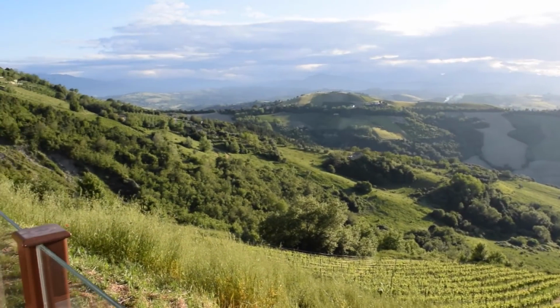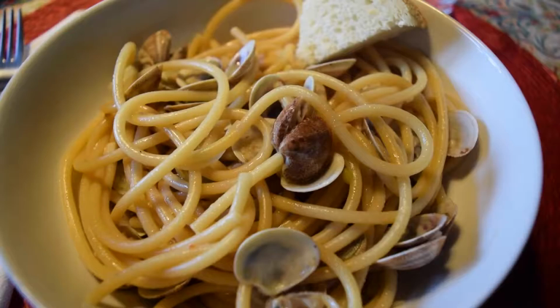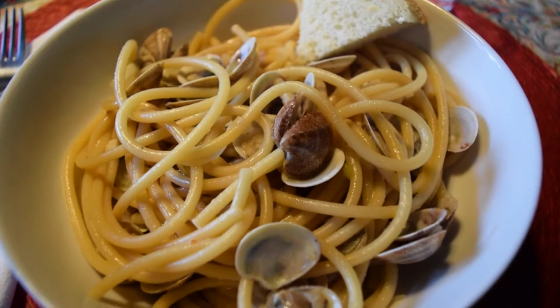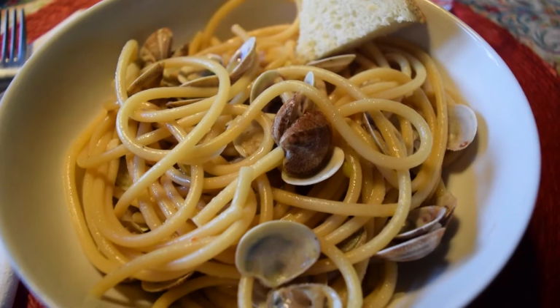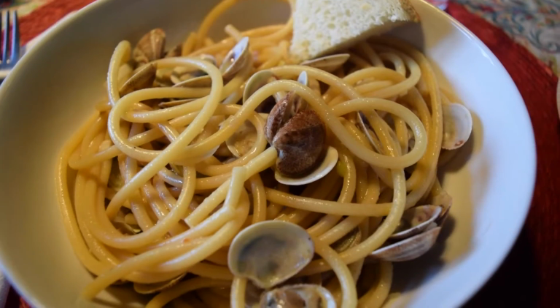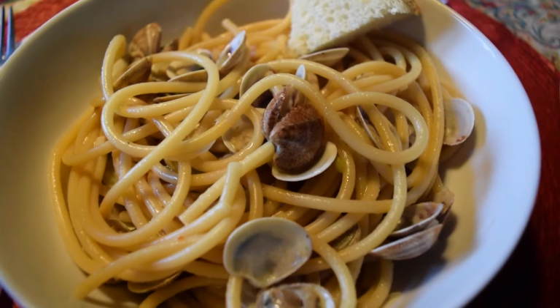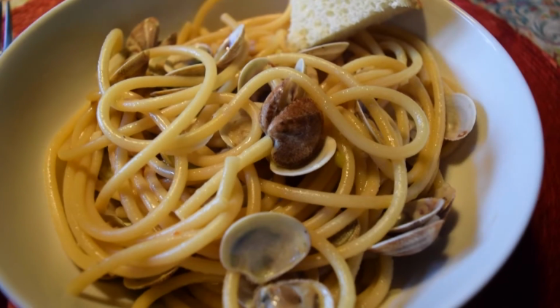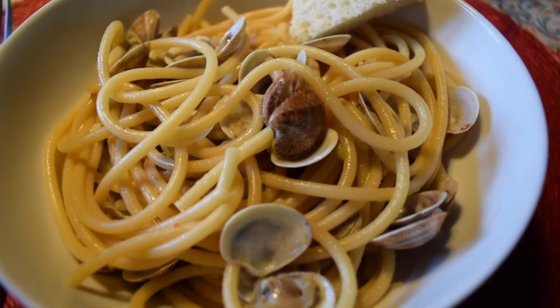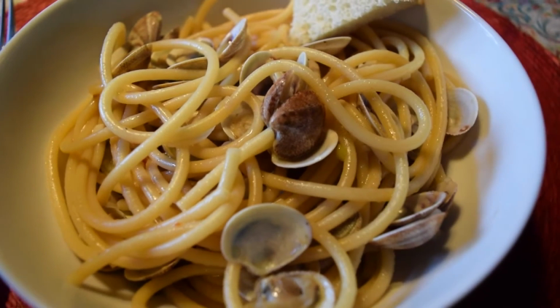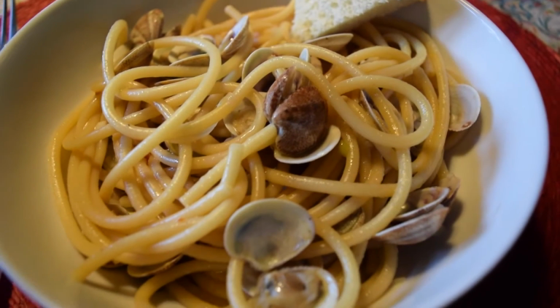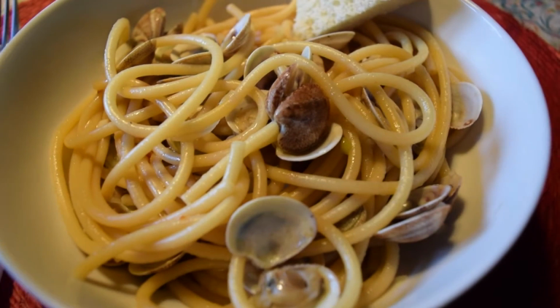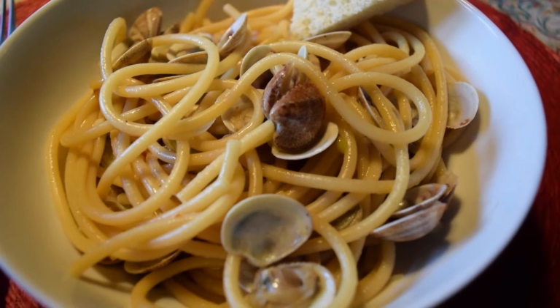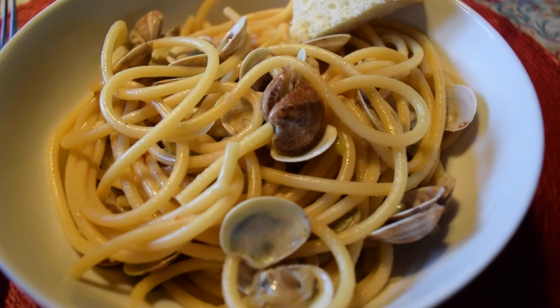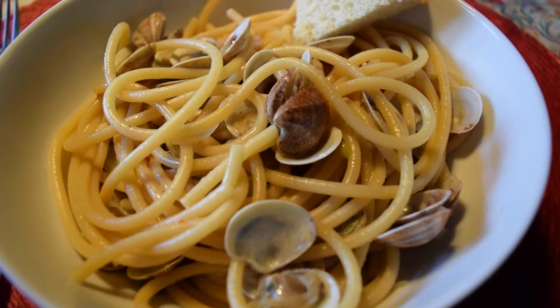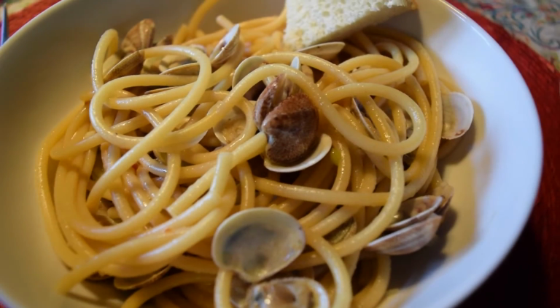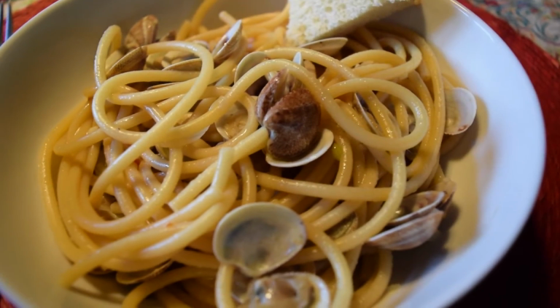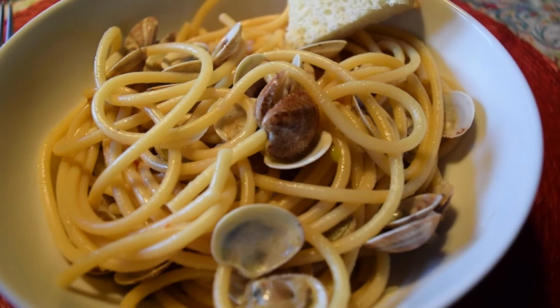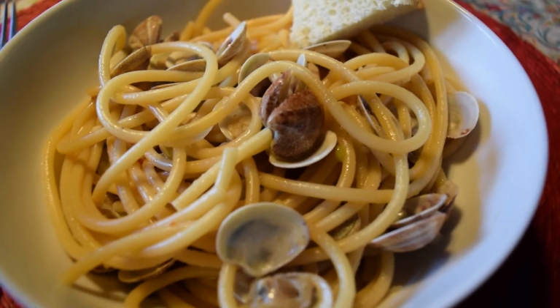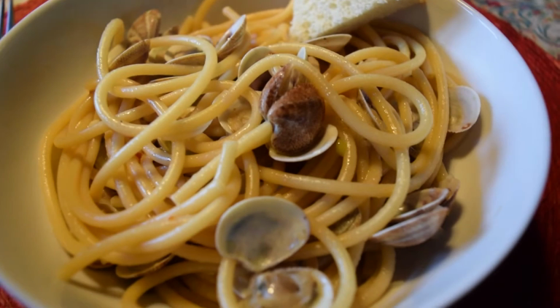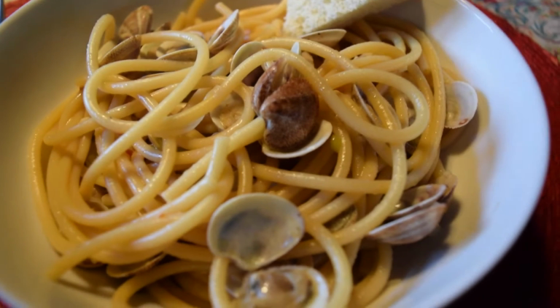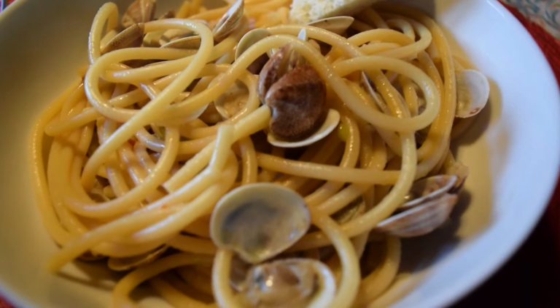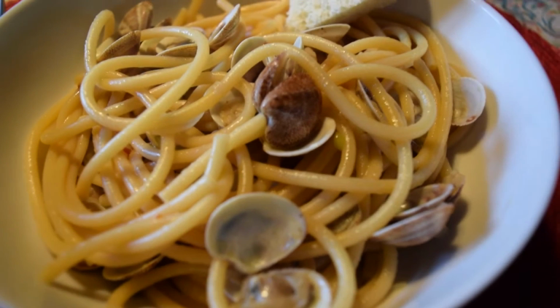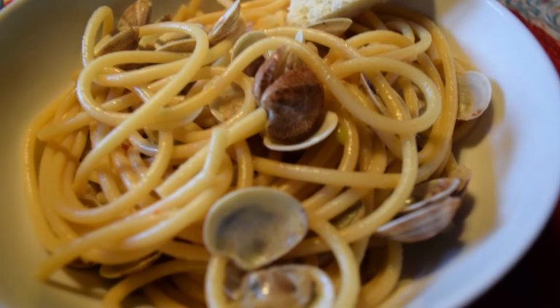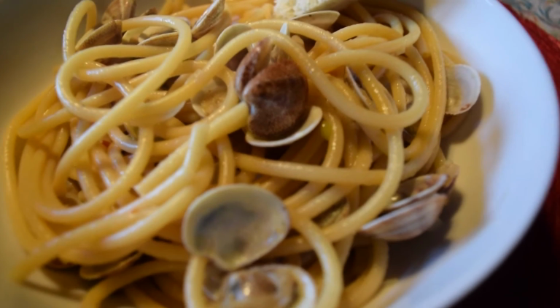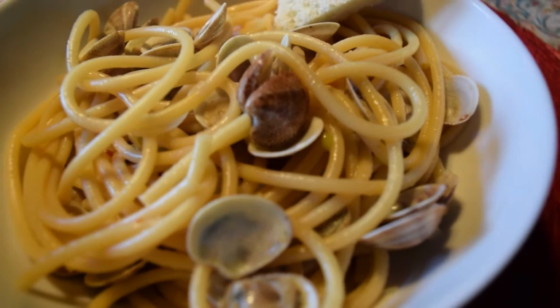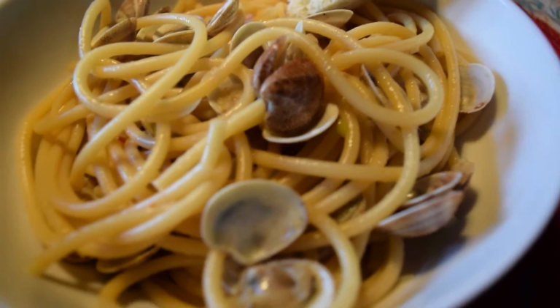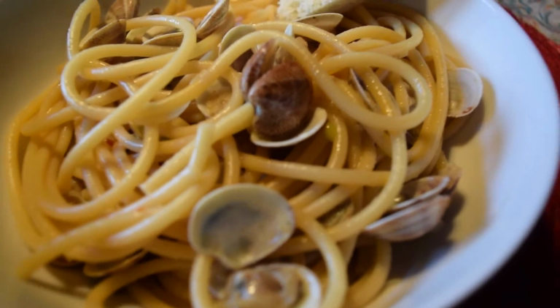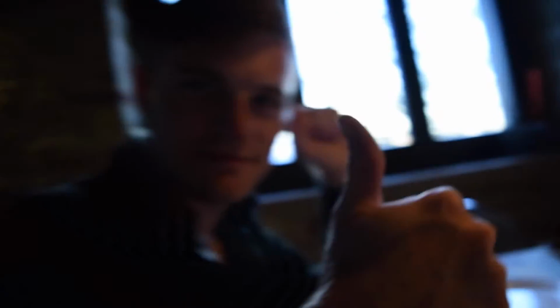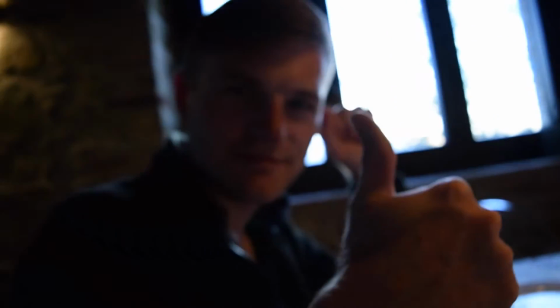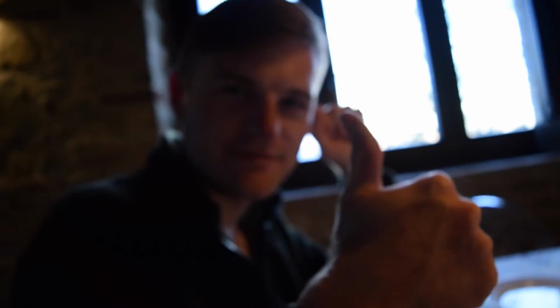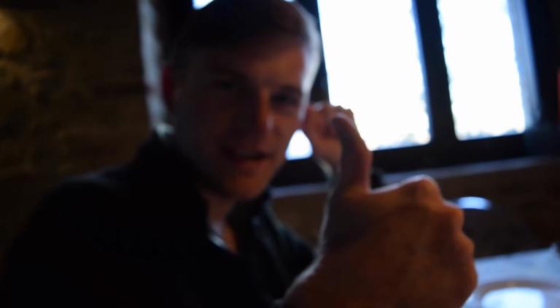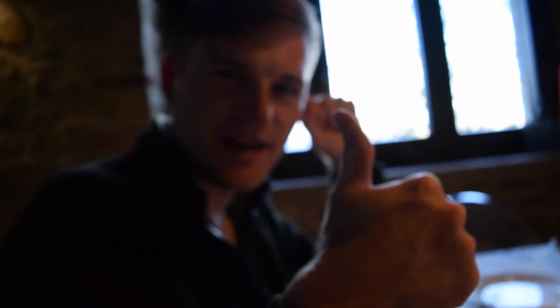And for dinner we're having vongole. Isn't it pretty? Yum.